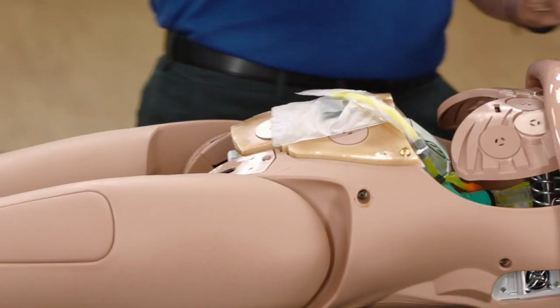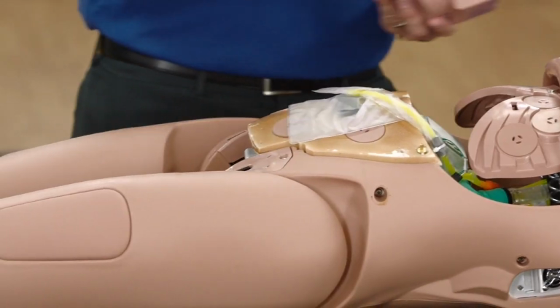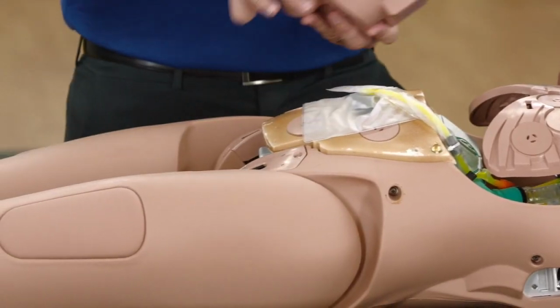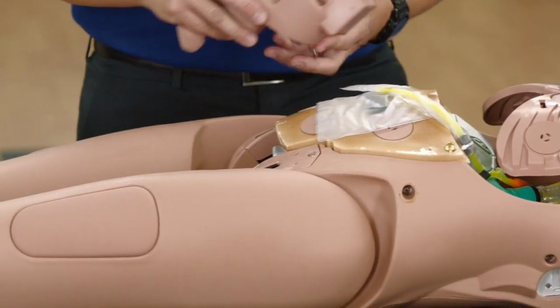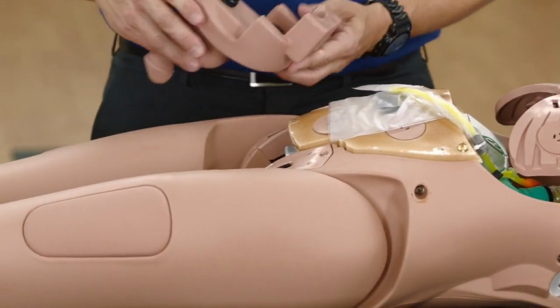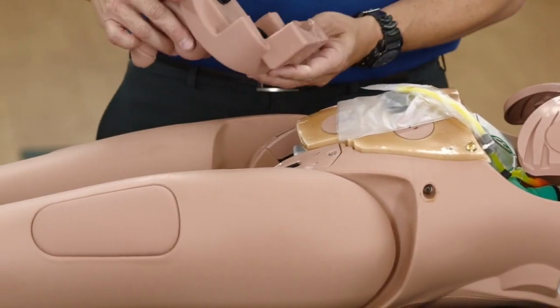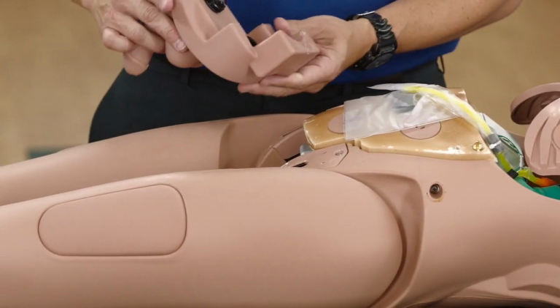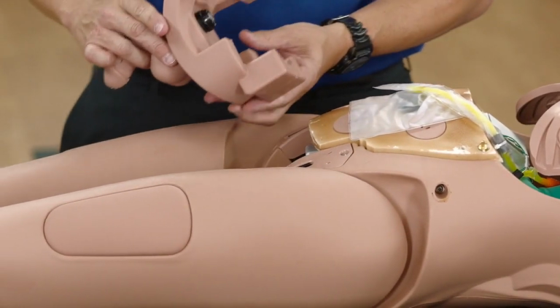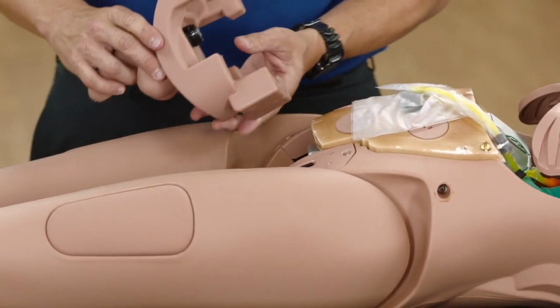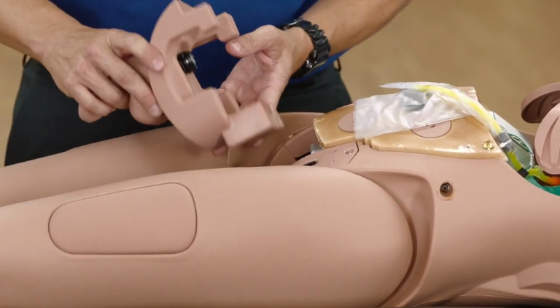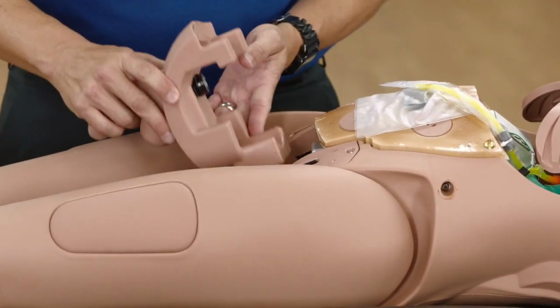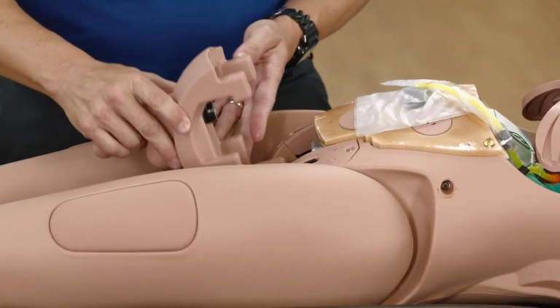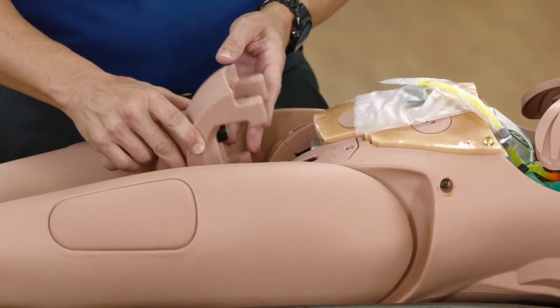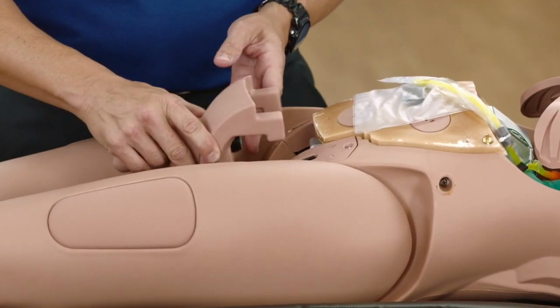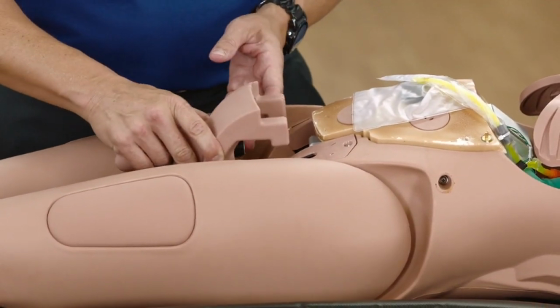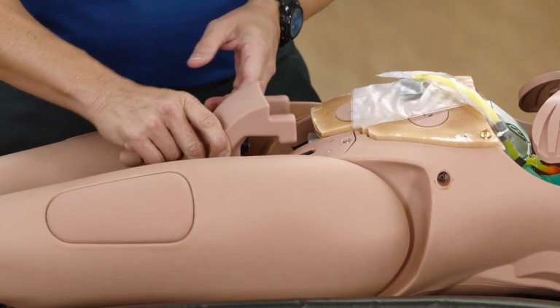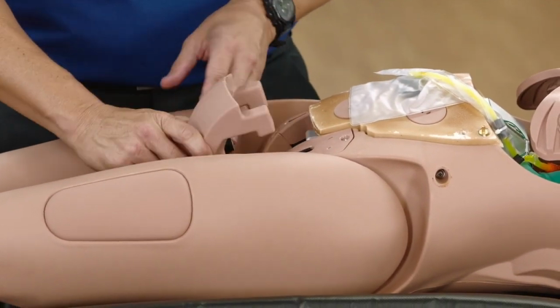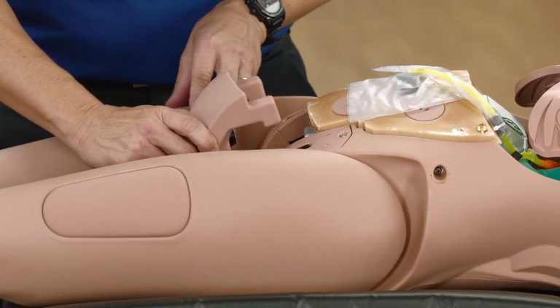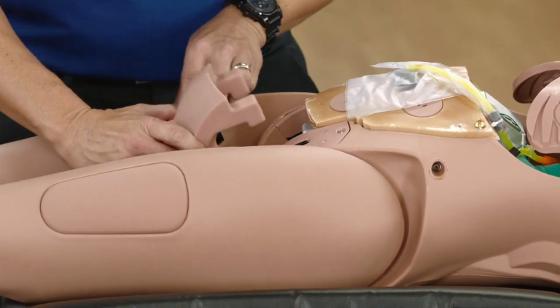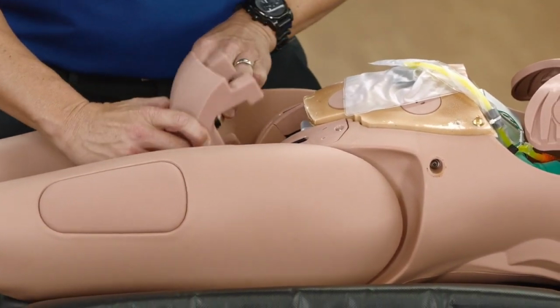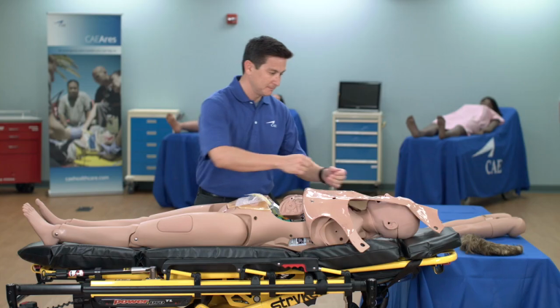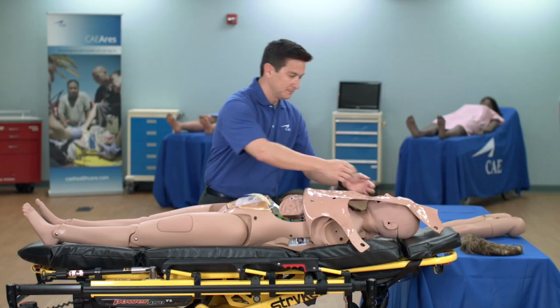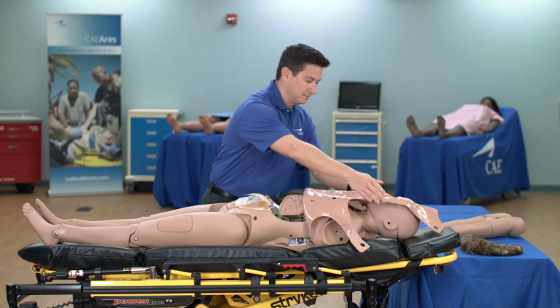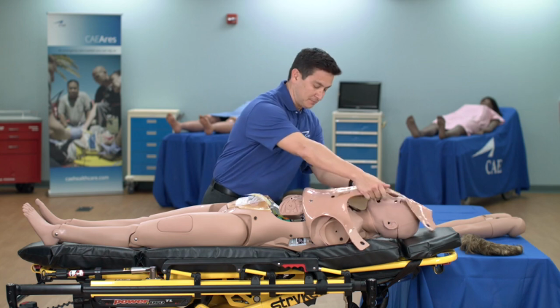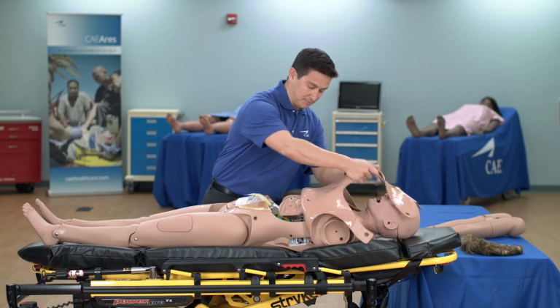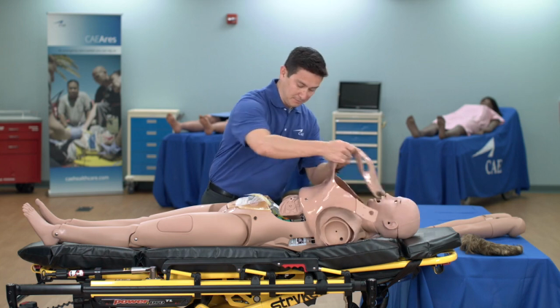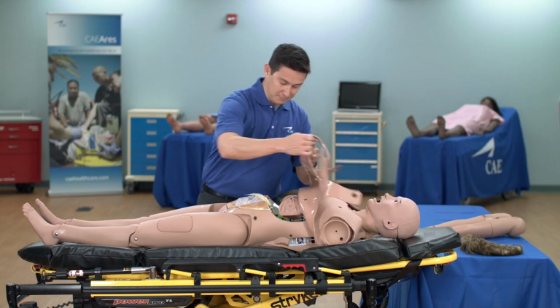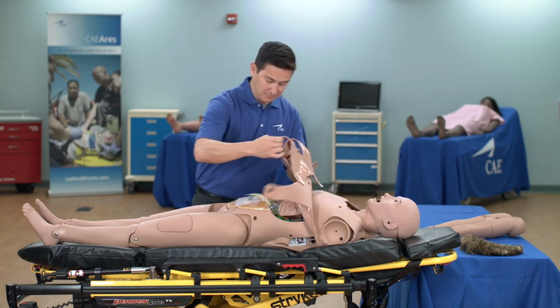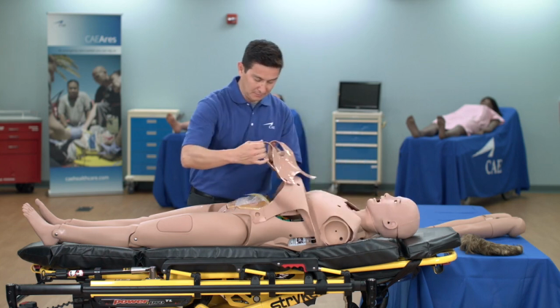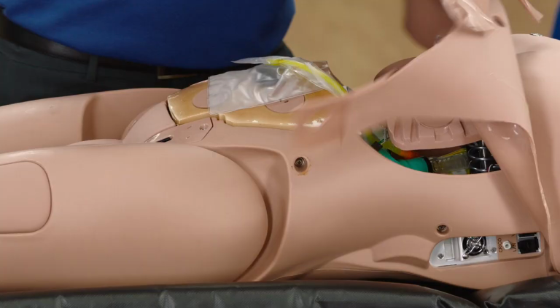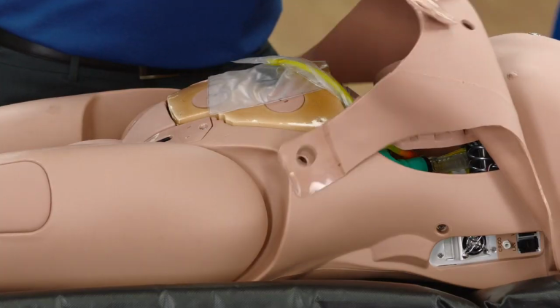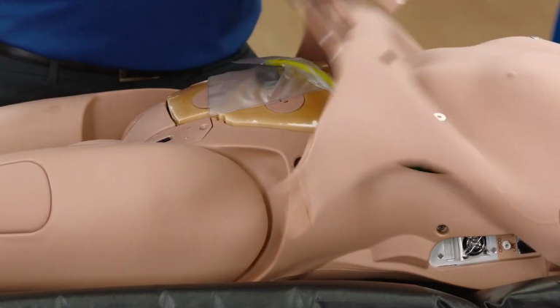Place the genitalia insert into position, gently push downward, and reattach the skin.